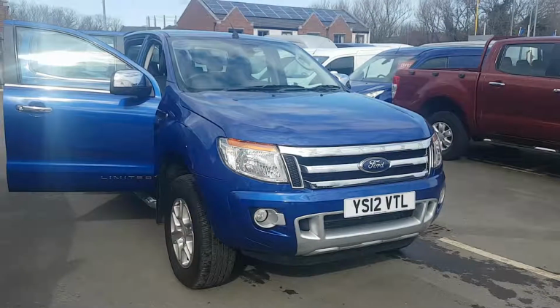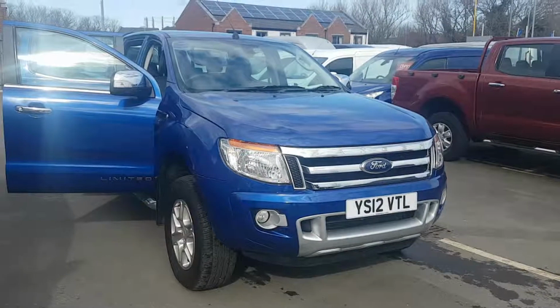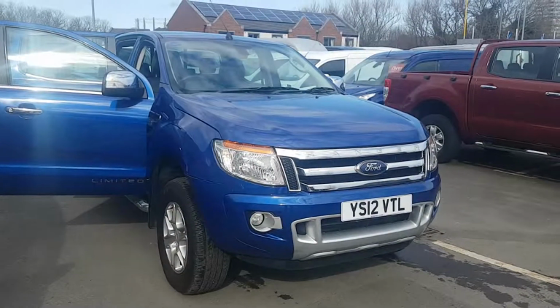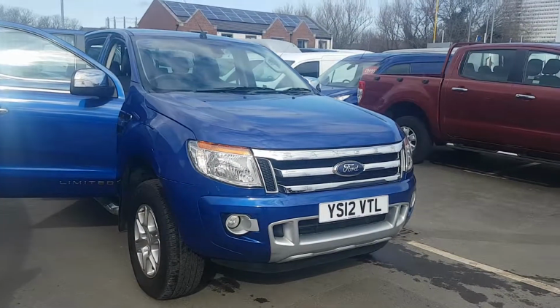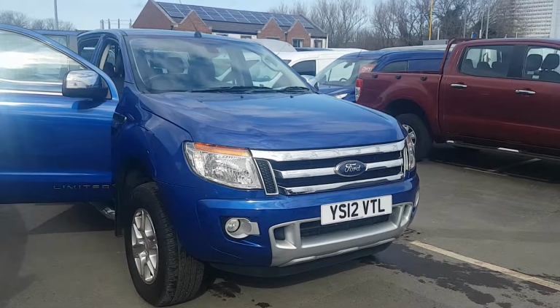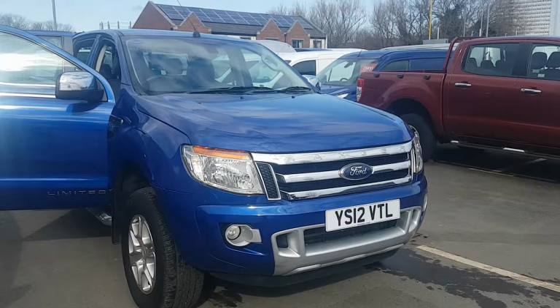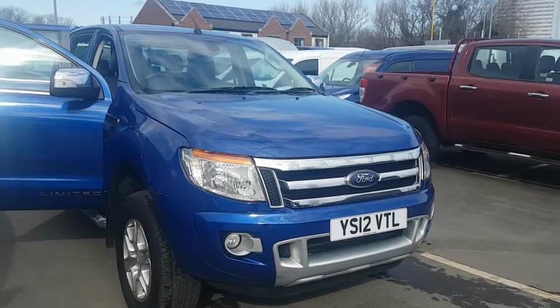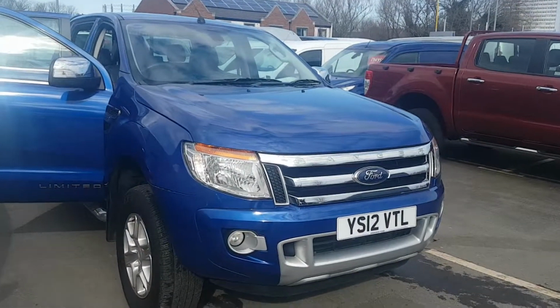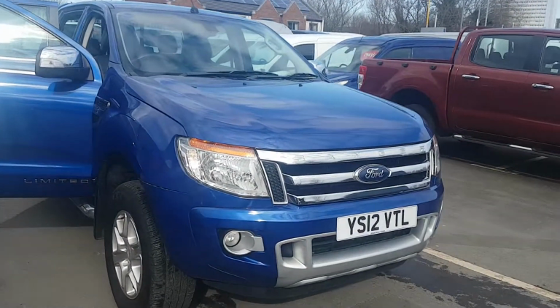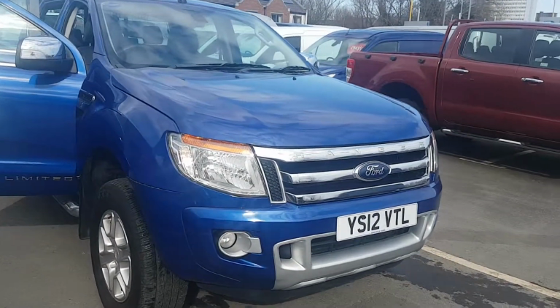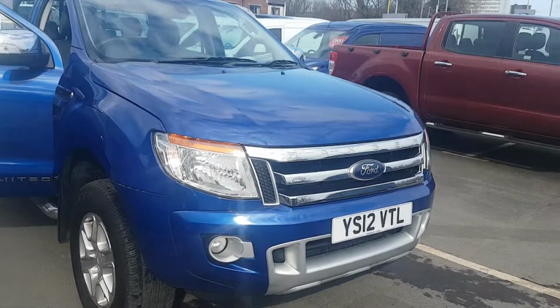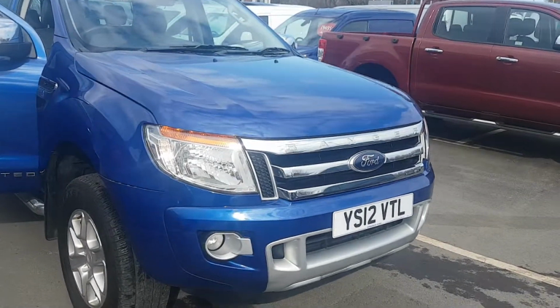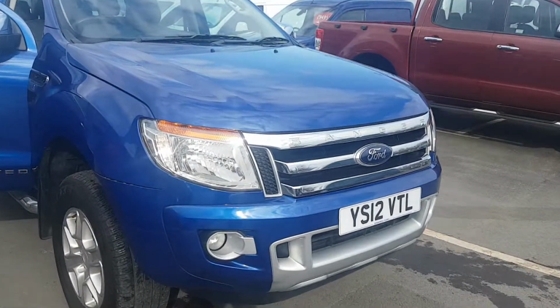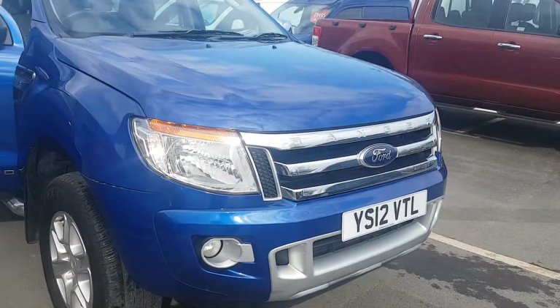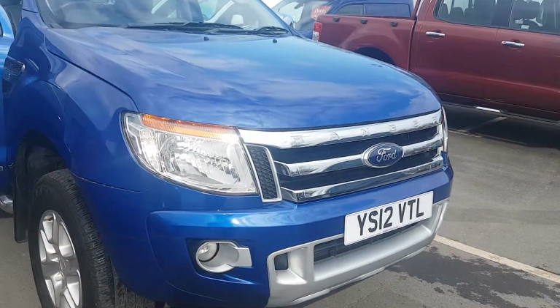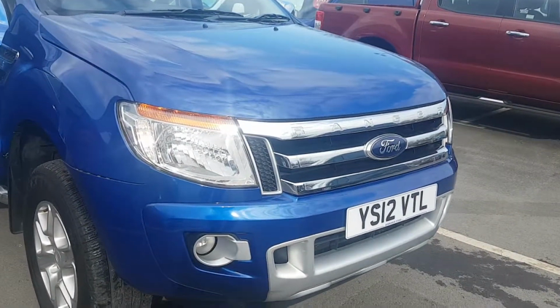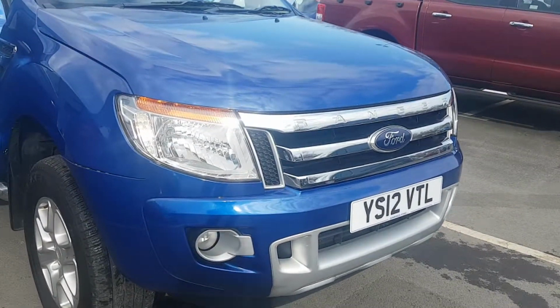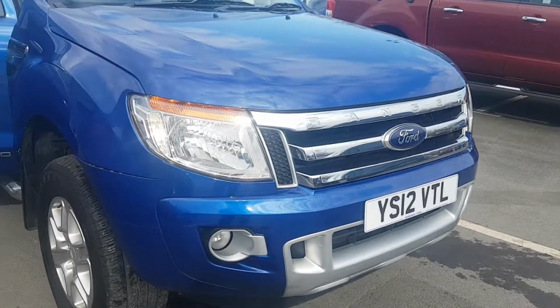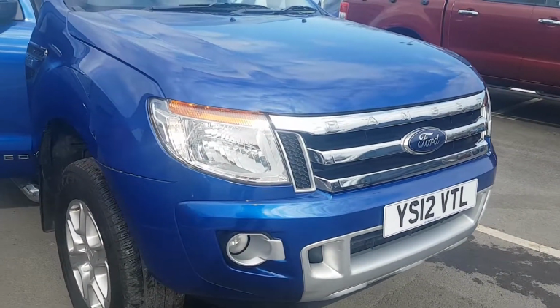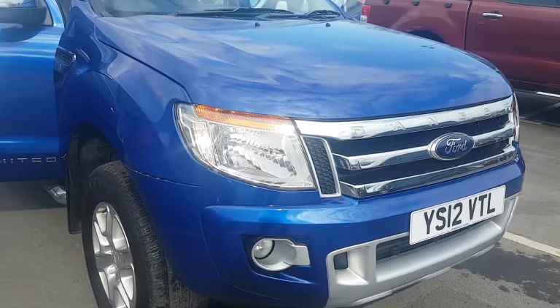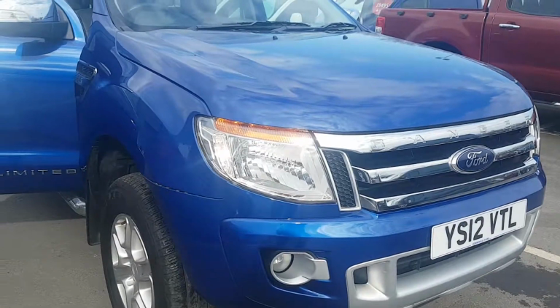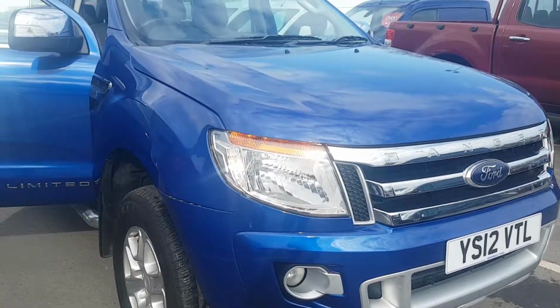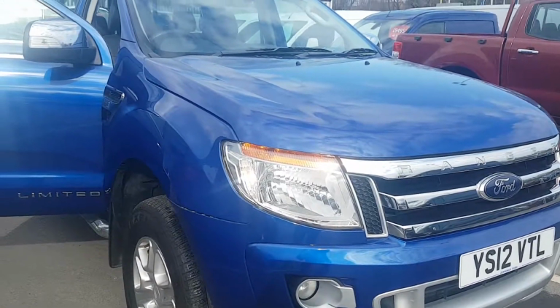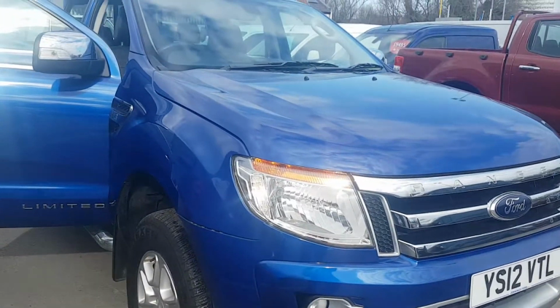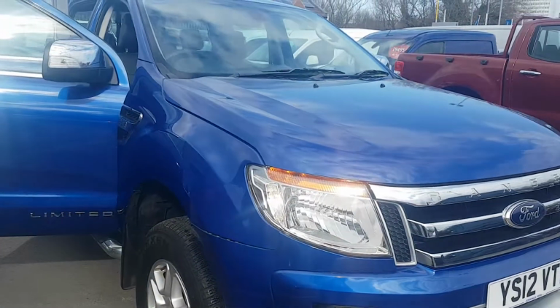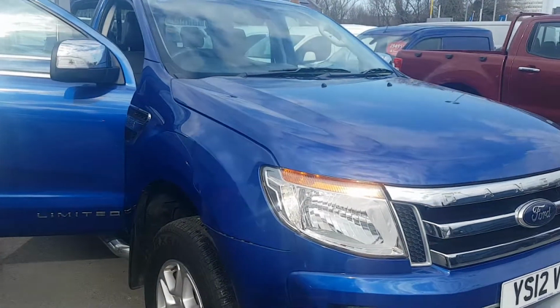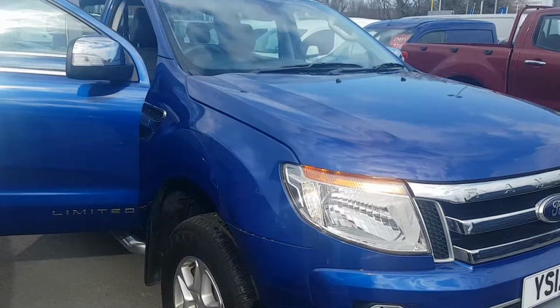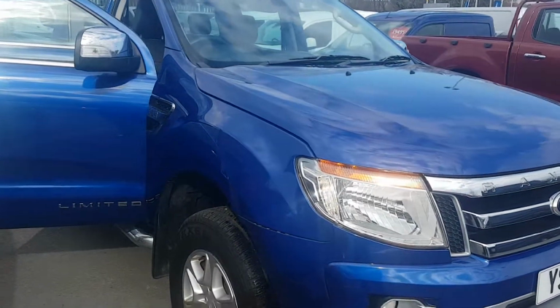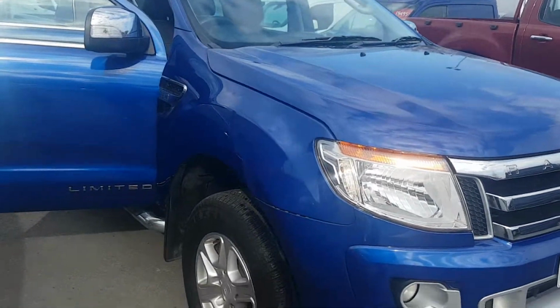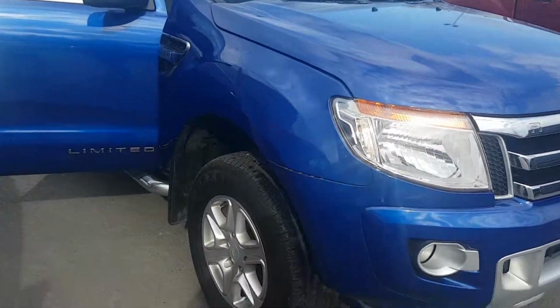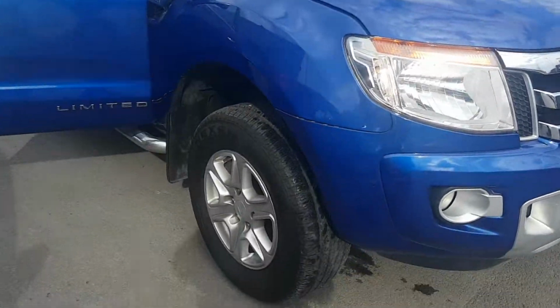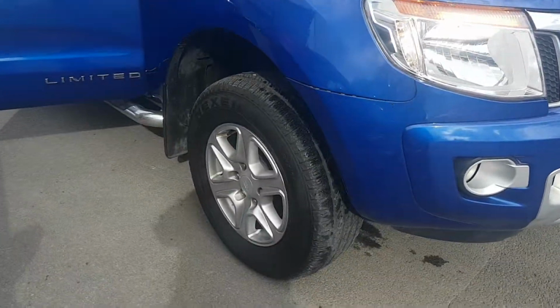Welcome to Jennings Ford. Today we're taking a look at this 2012 plate. It's a Range Rover 3.2 manual, limited.